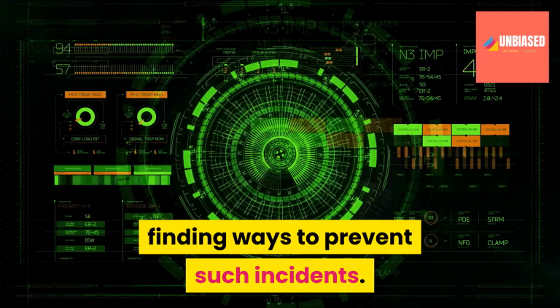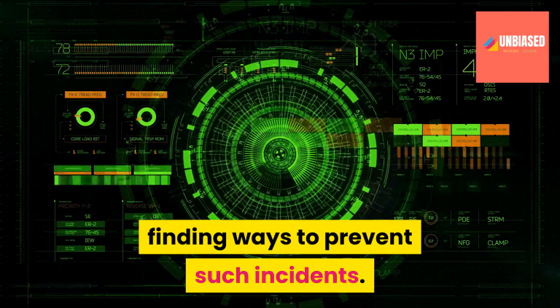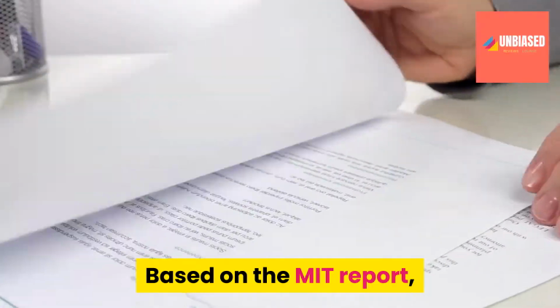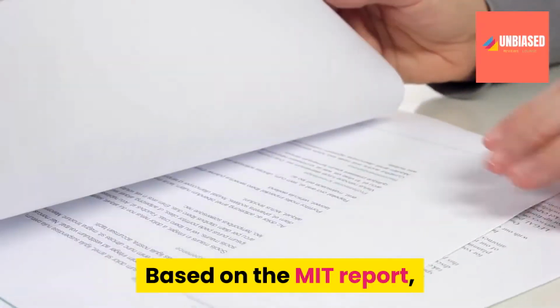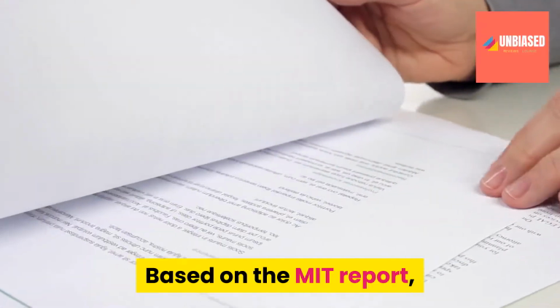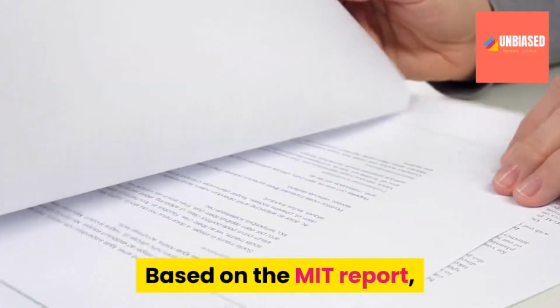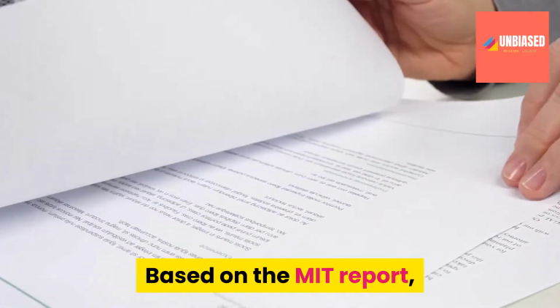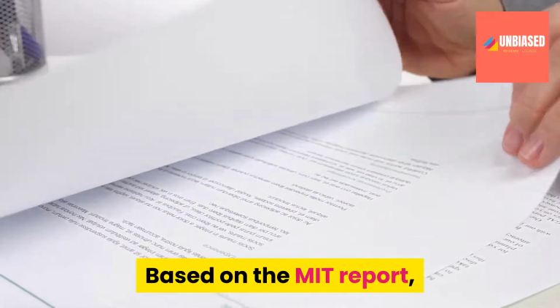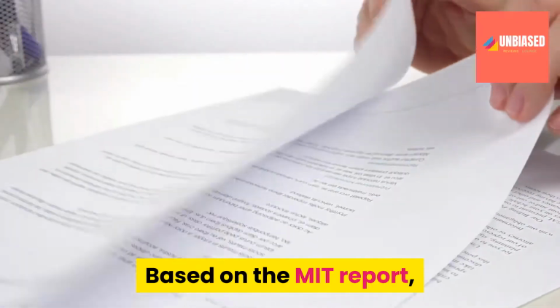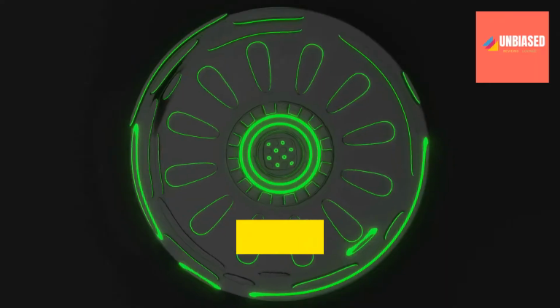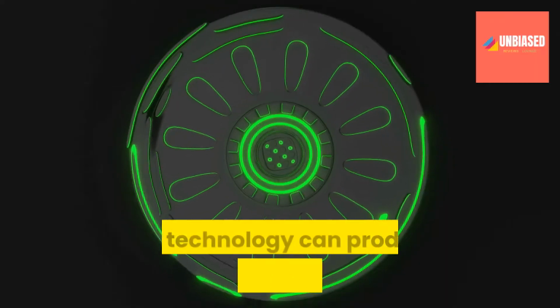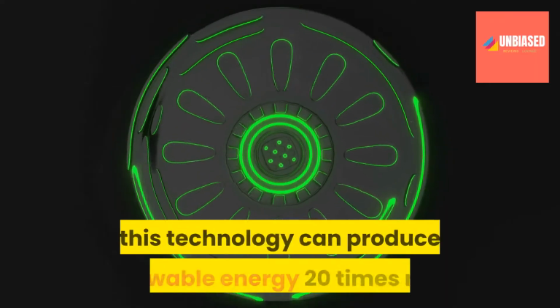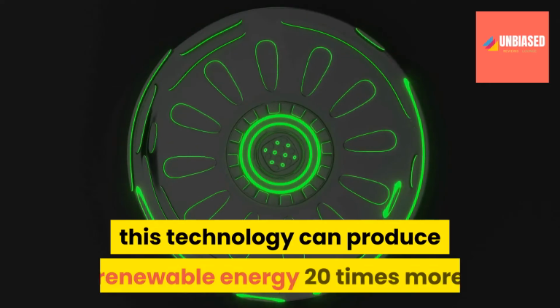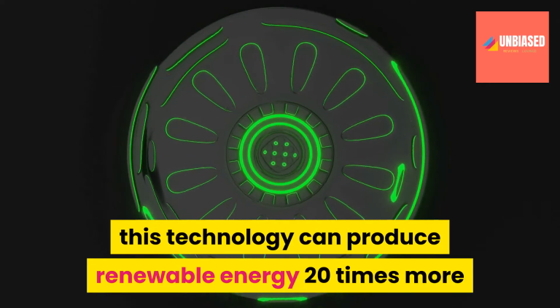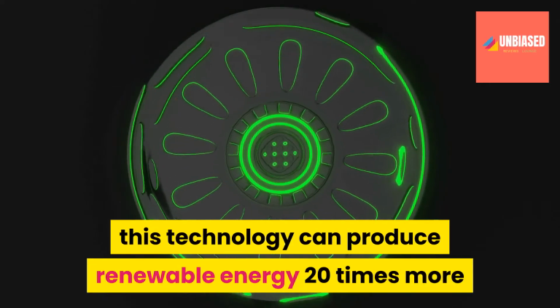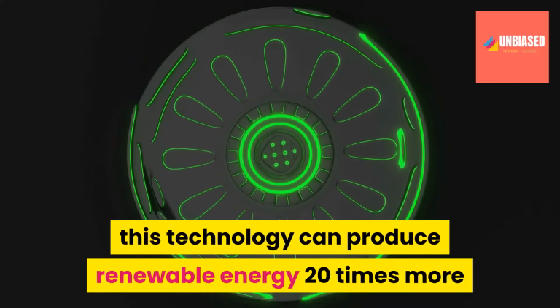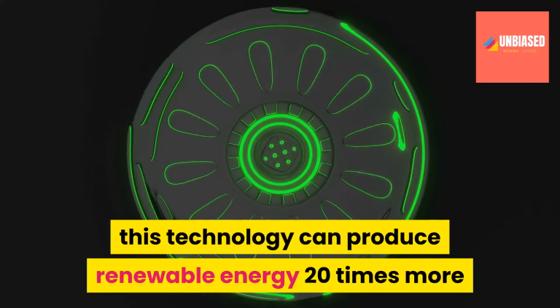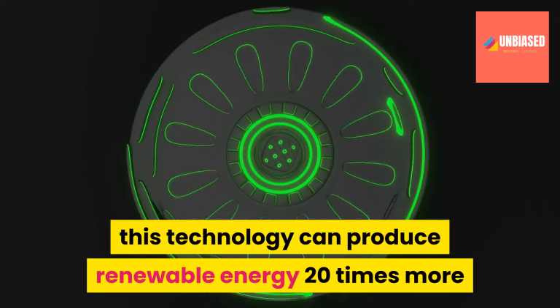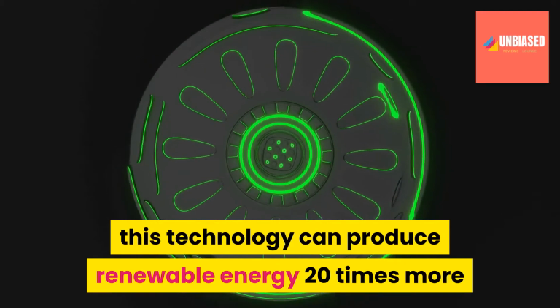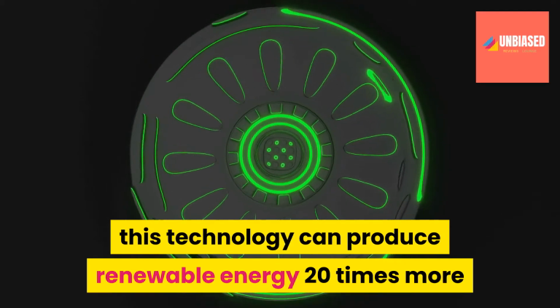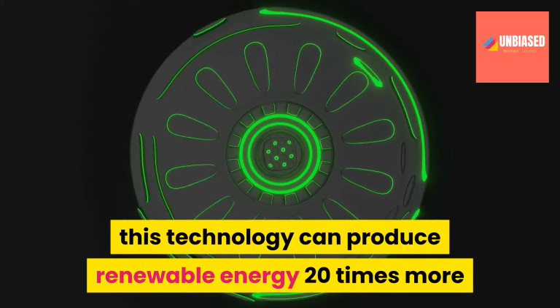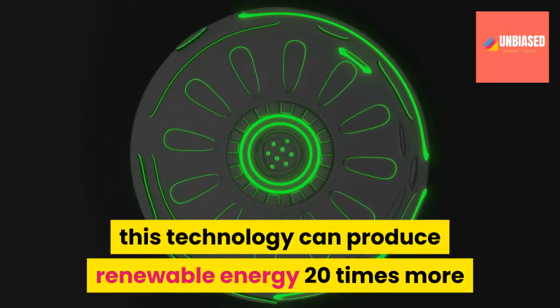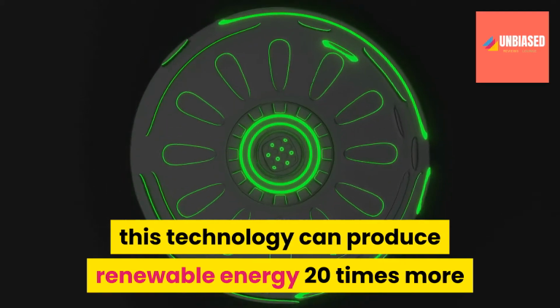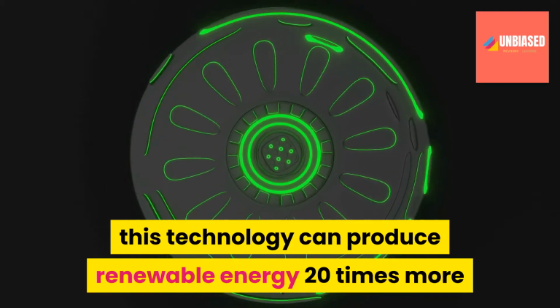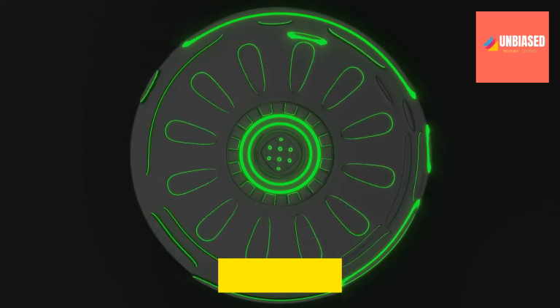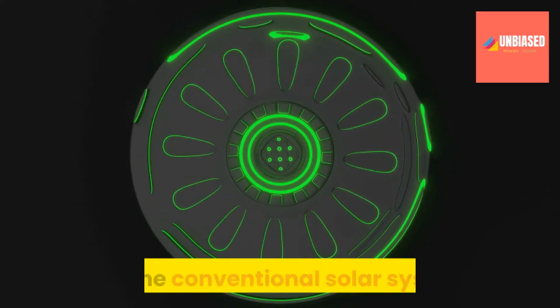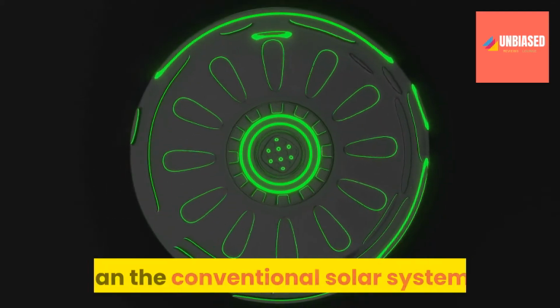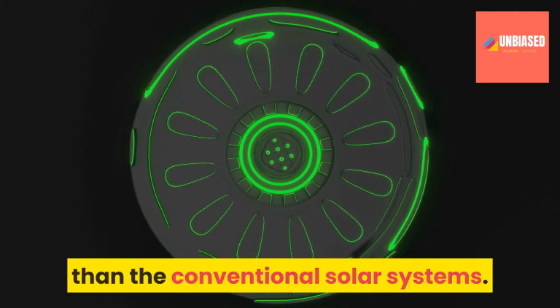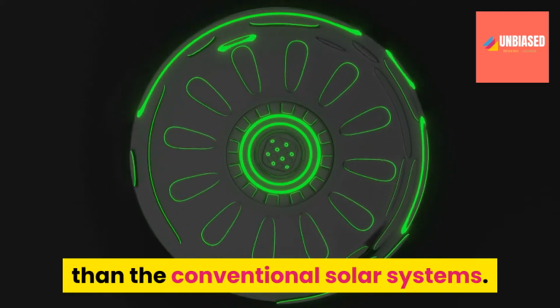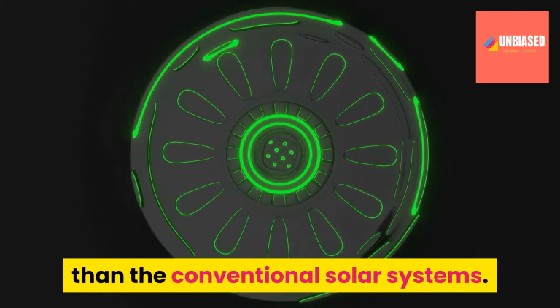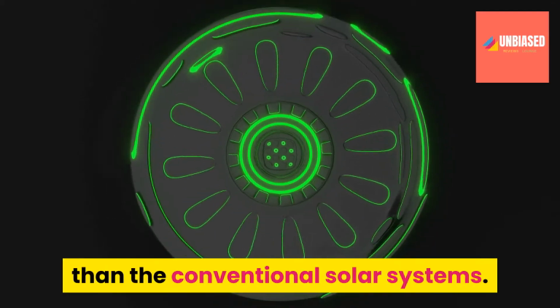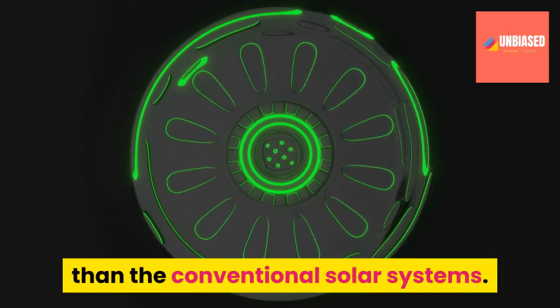Based on the MIT report, this technology can produce renewable energy 20 times more than the conventional solar systems.